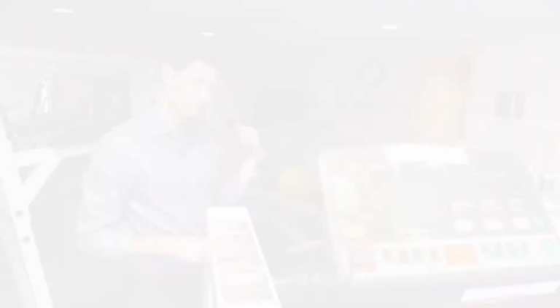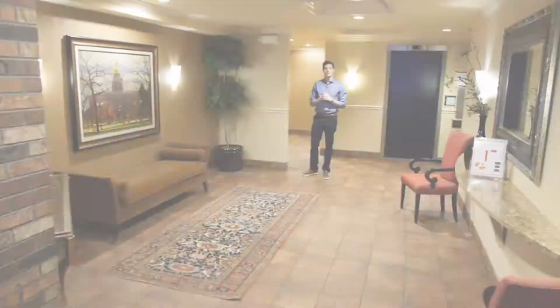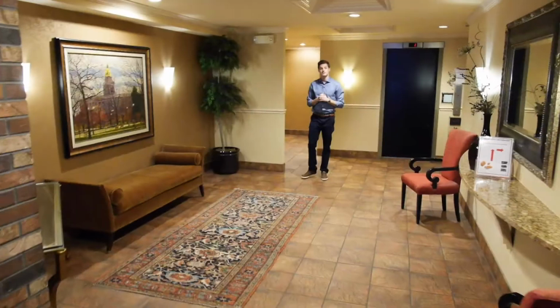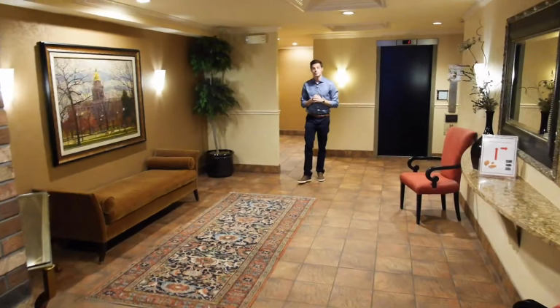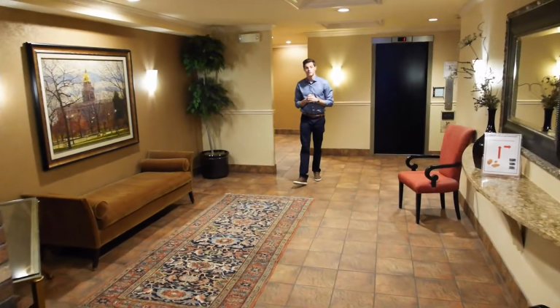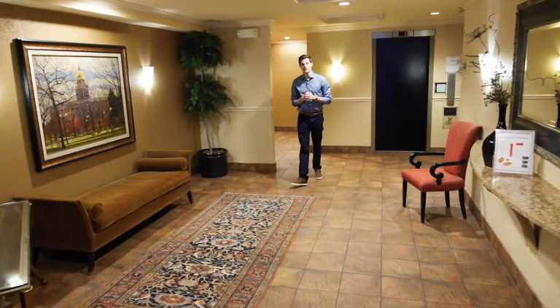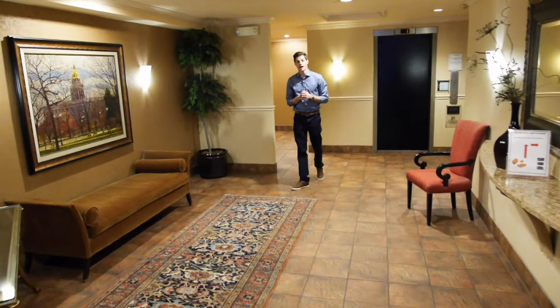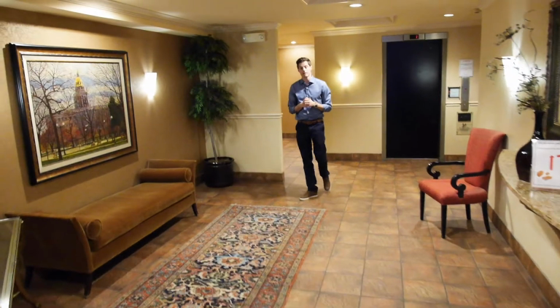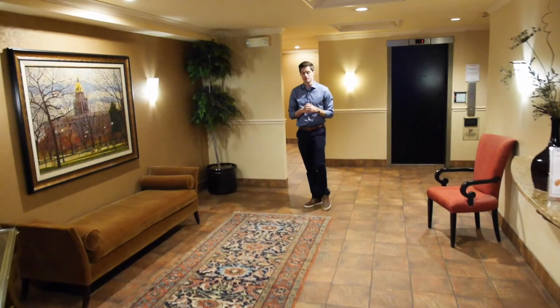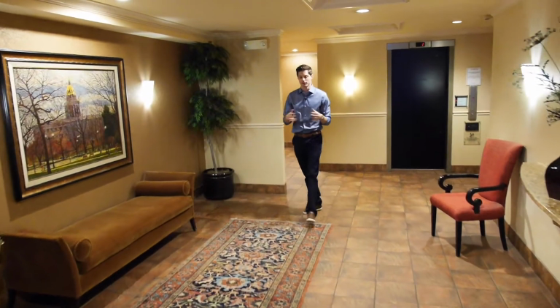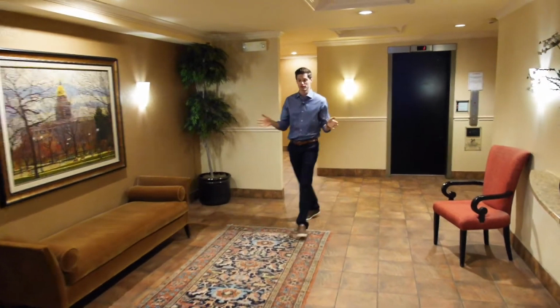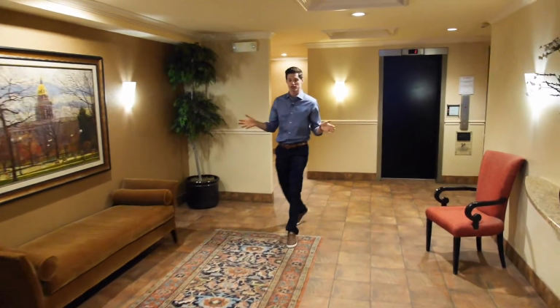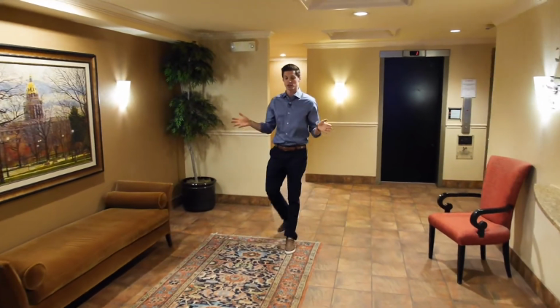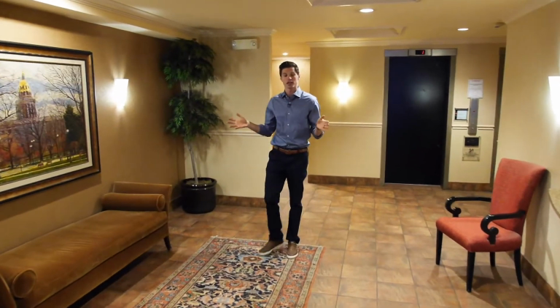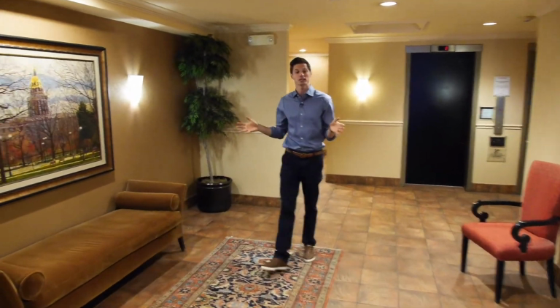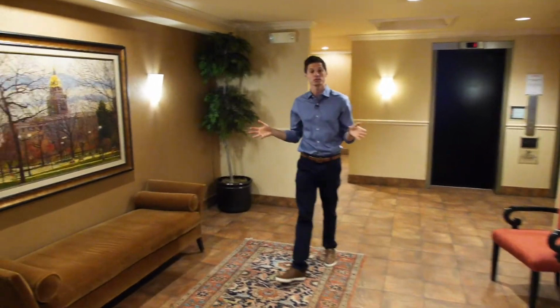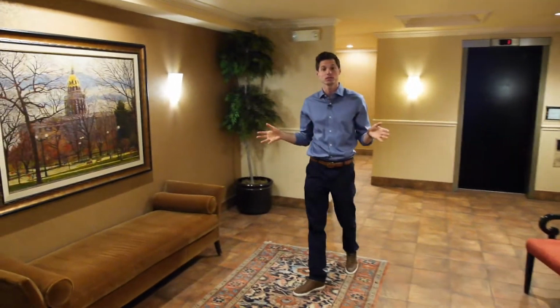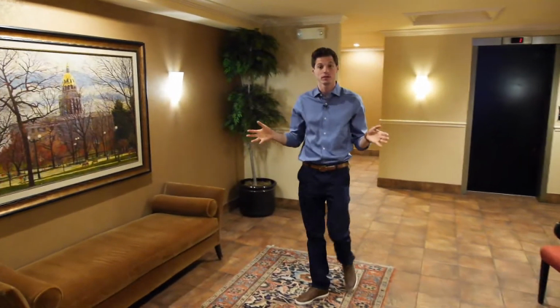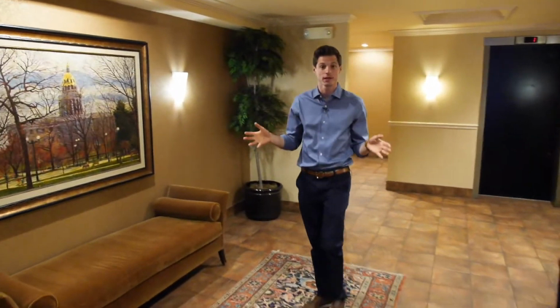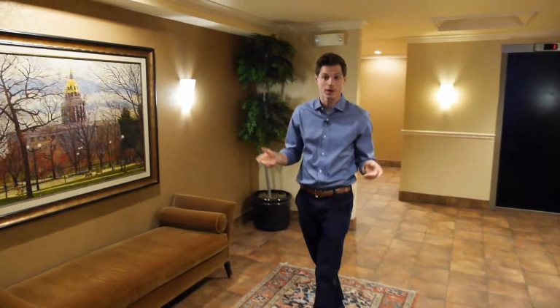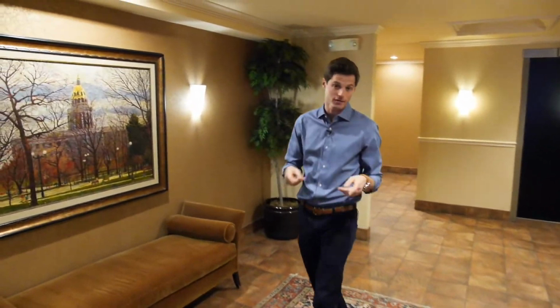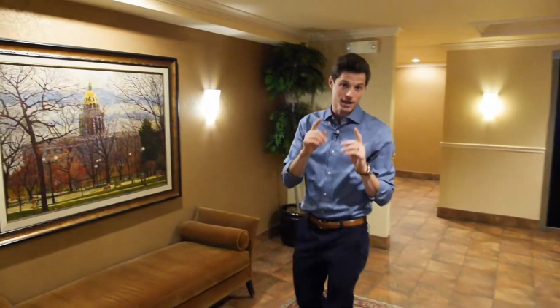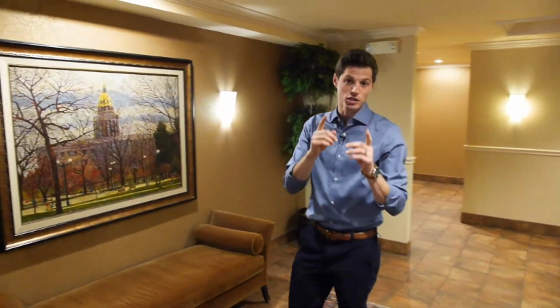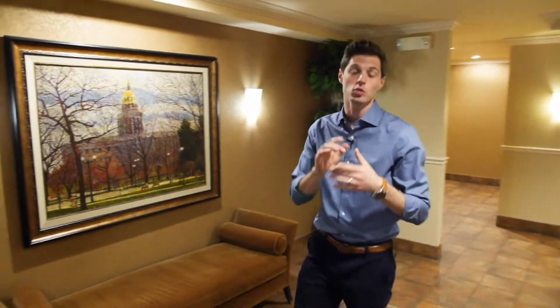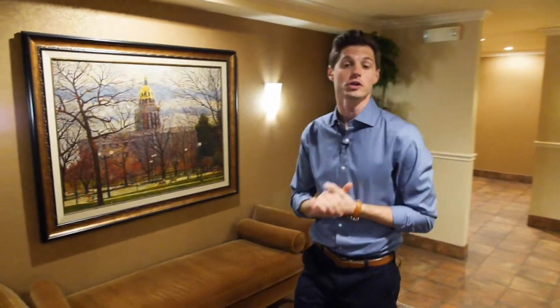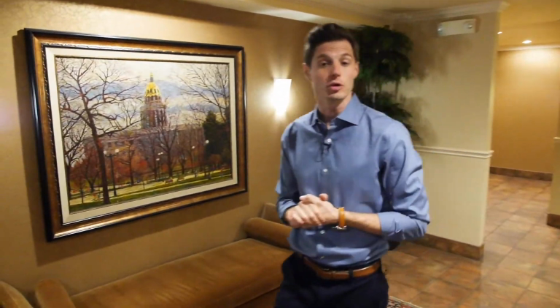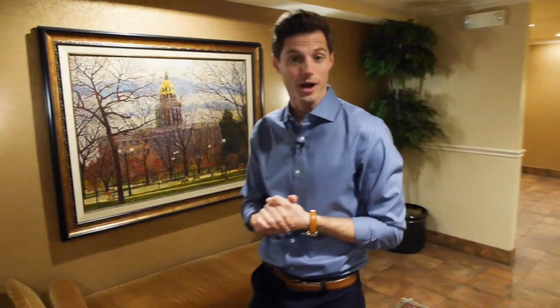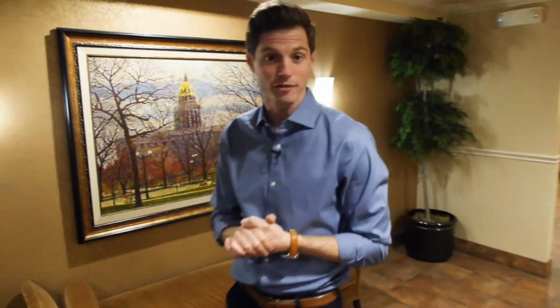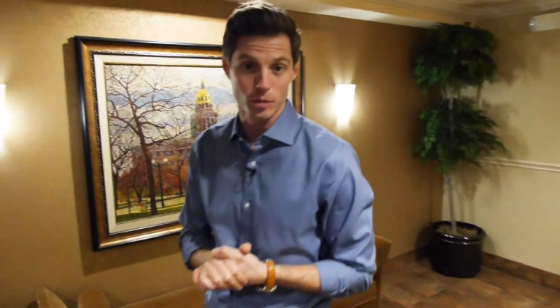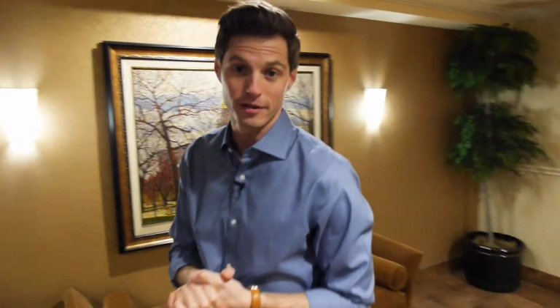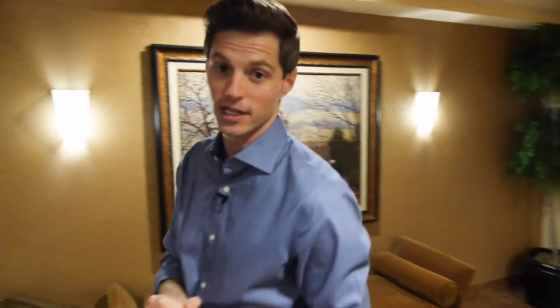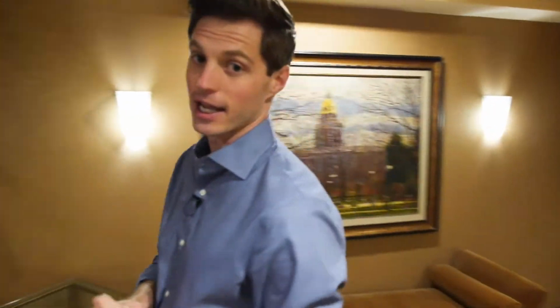This is the building lobby — the first thing your guests will see when they arrive, and you when you arrive home every day.